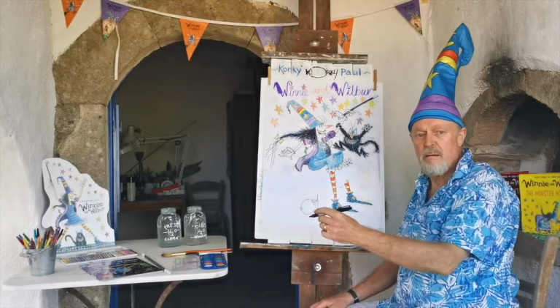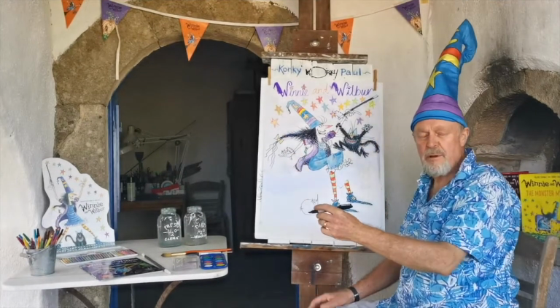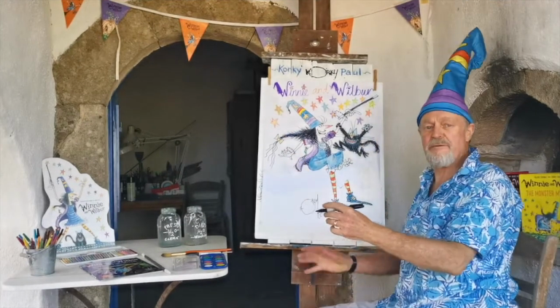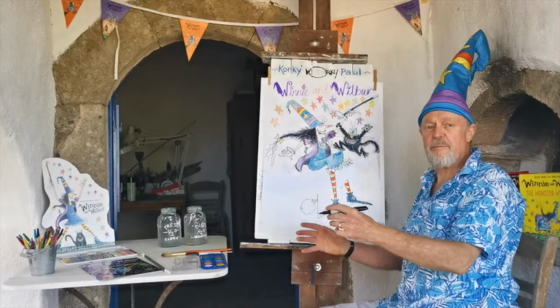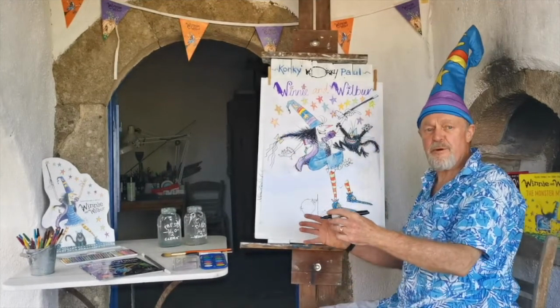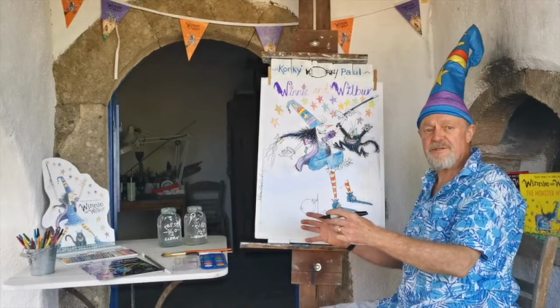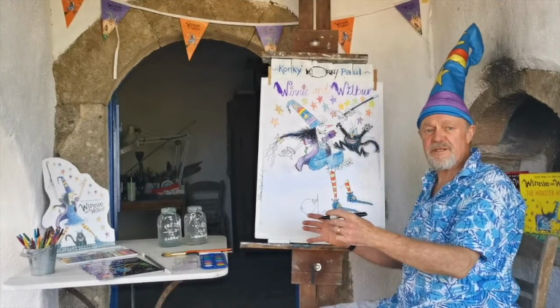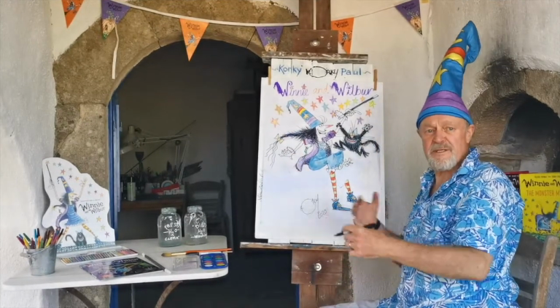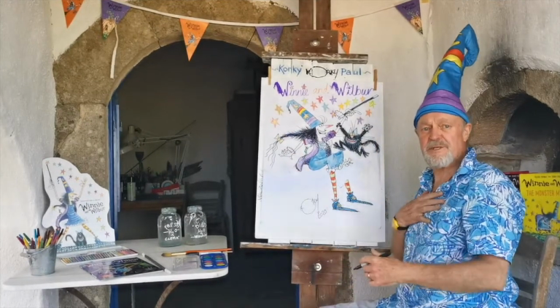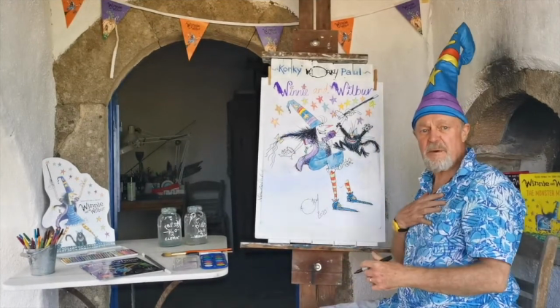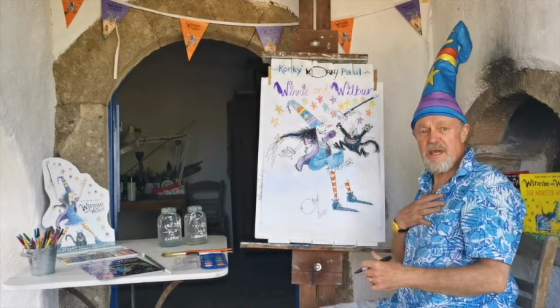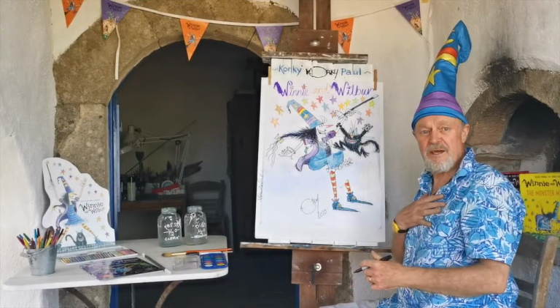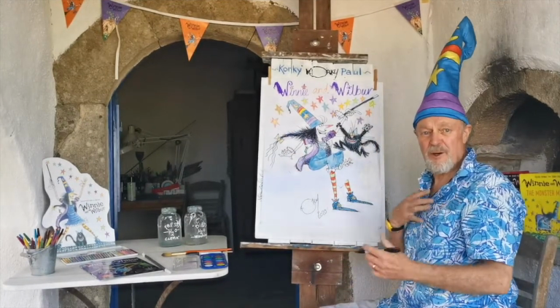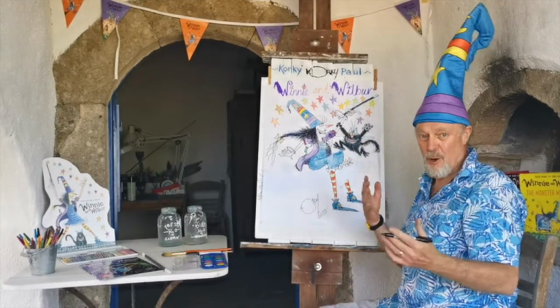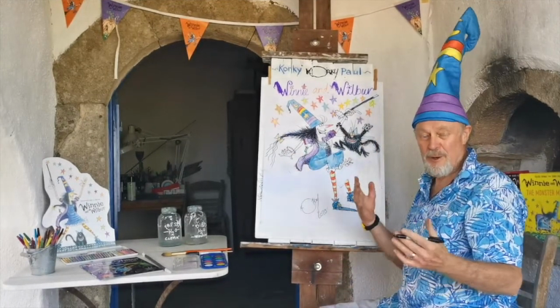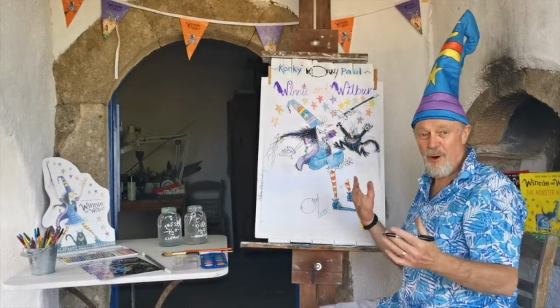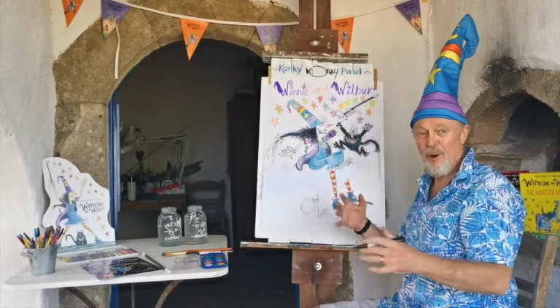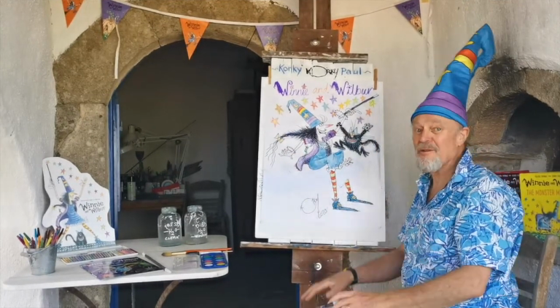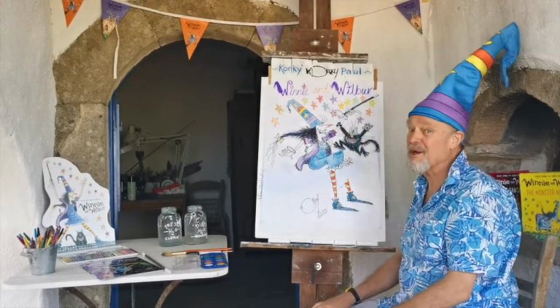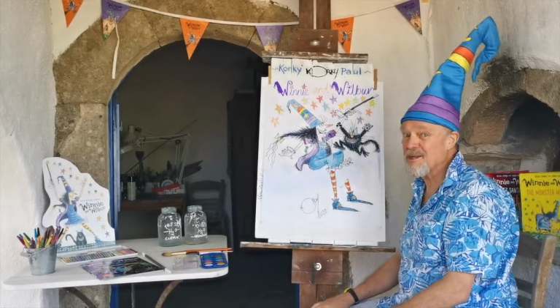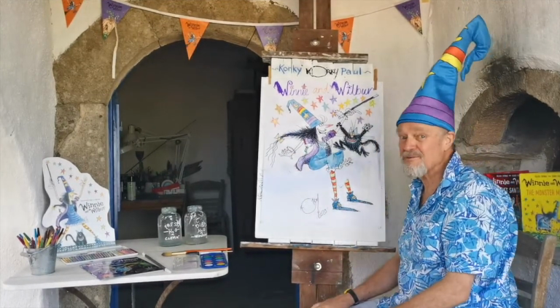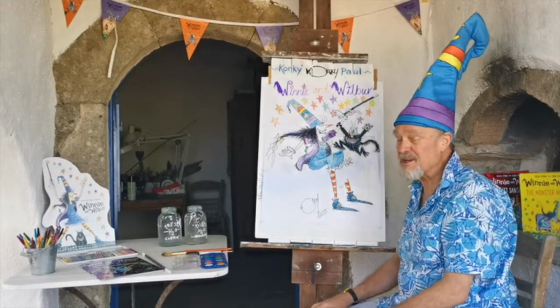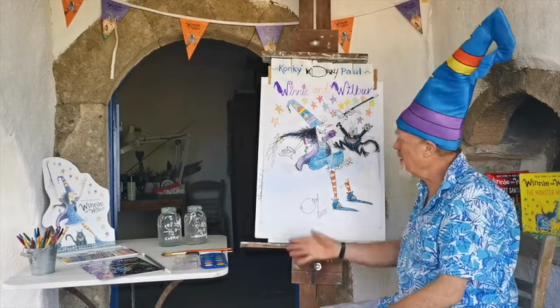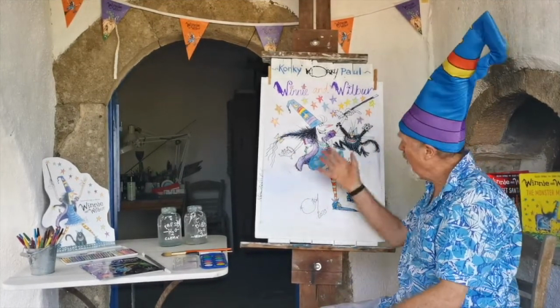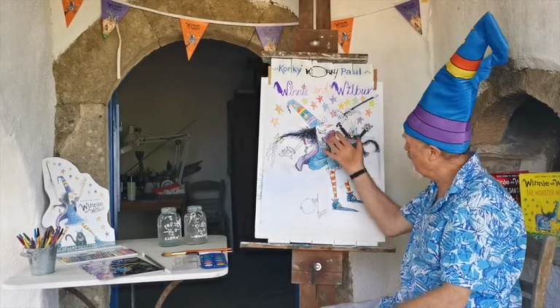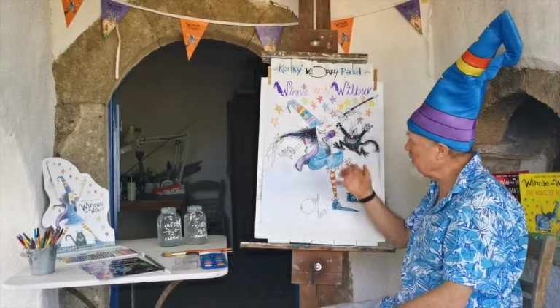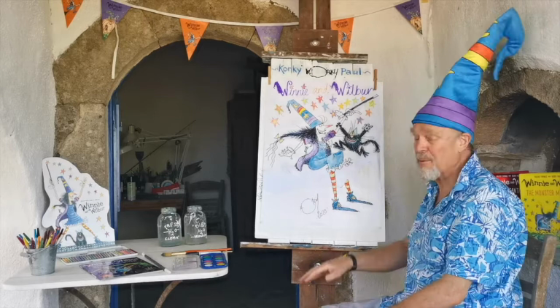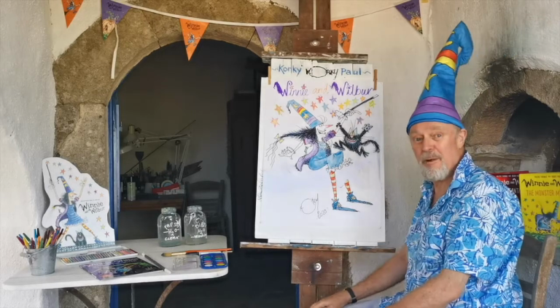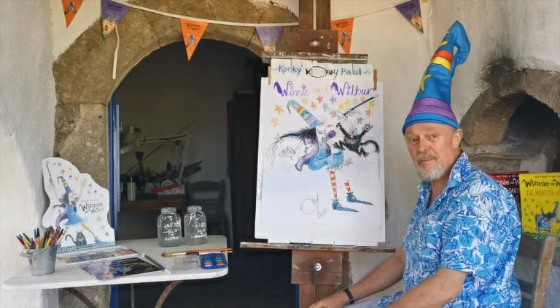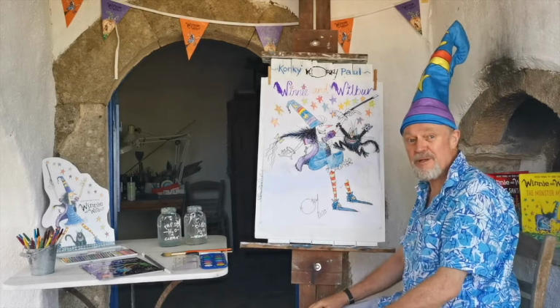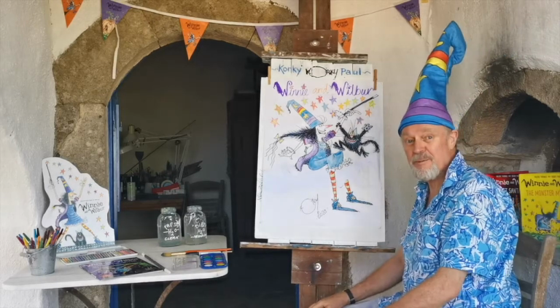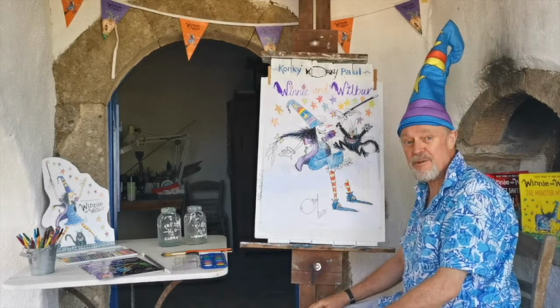Slithering Broomsticks, it's me, Corky Paul, the illustrator of Winnie and Wilbur Picture Books.